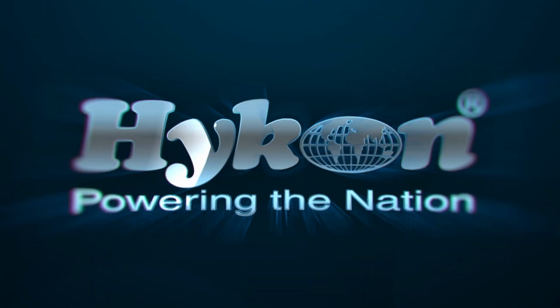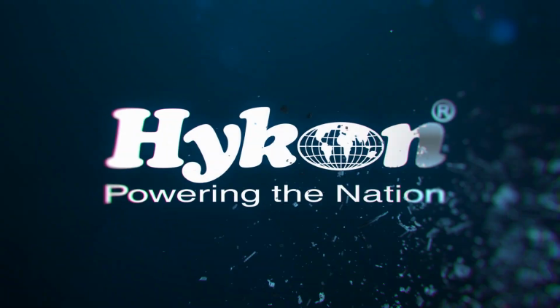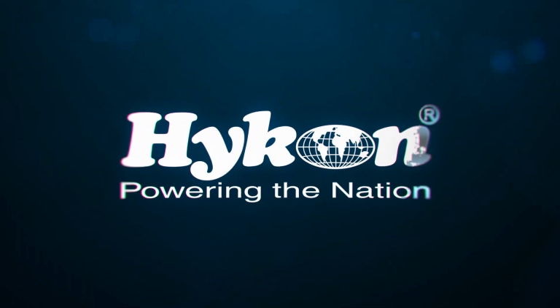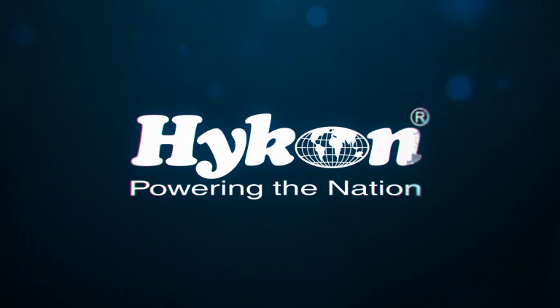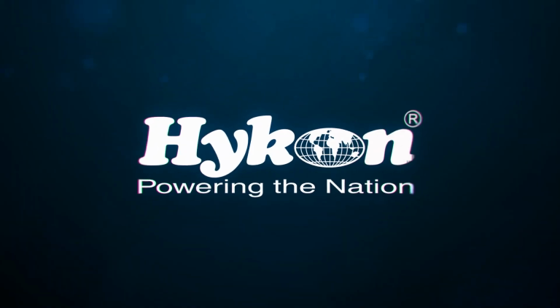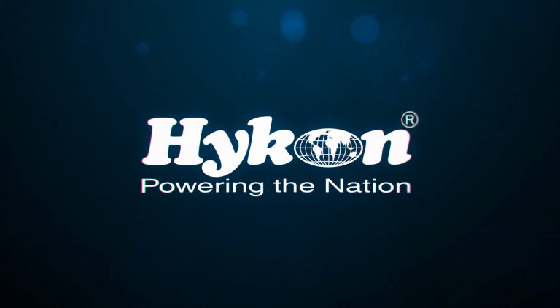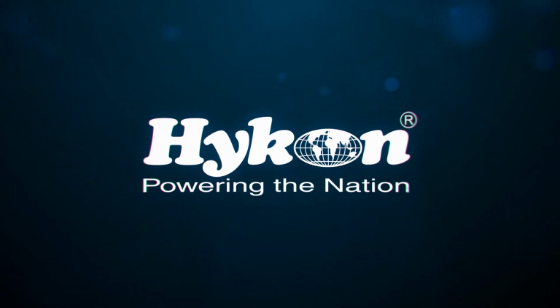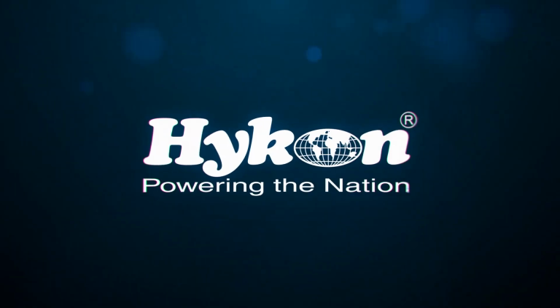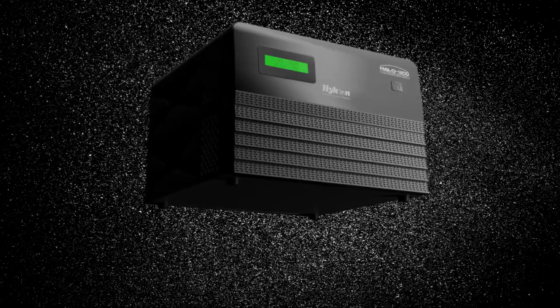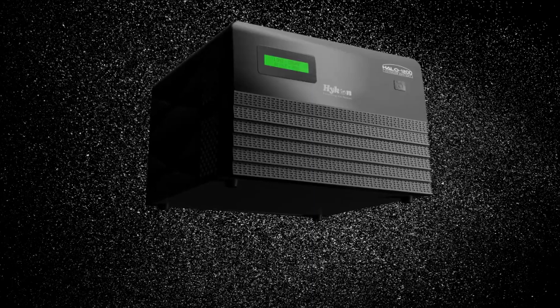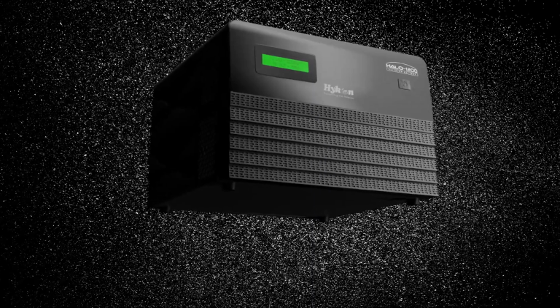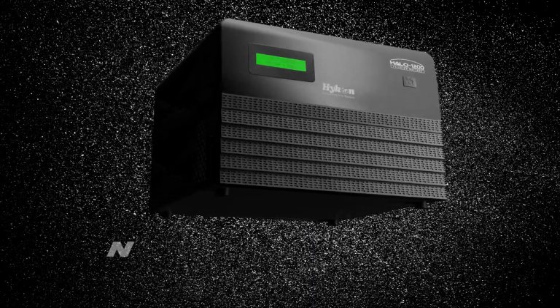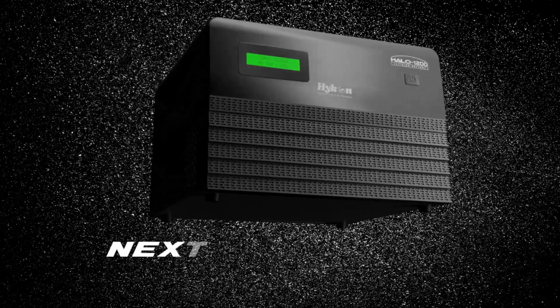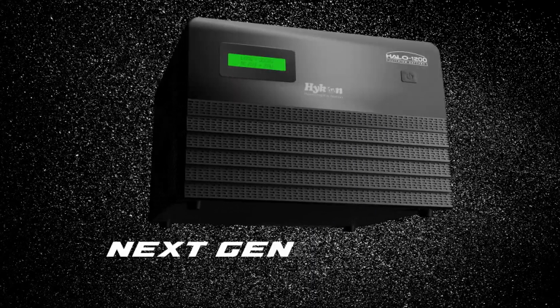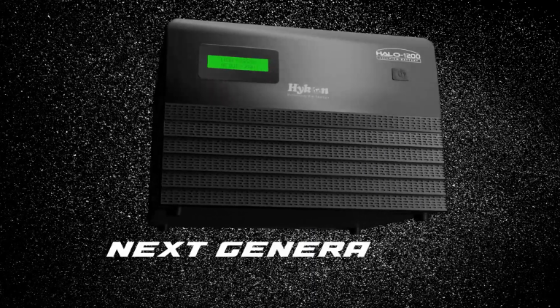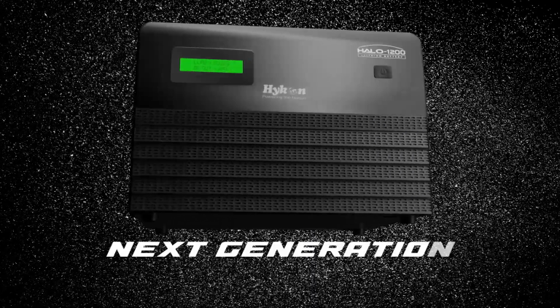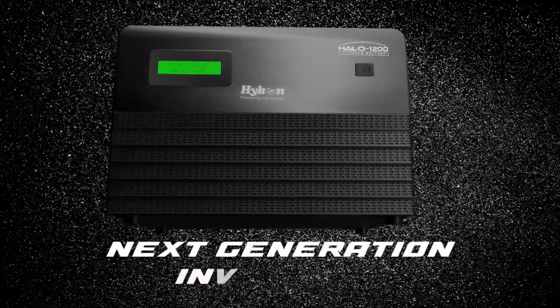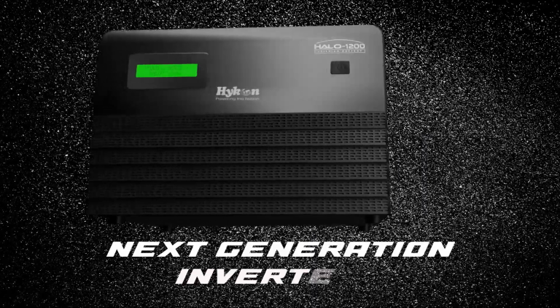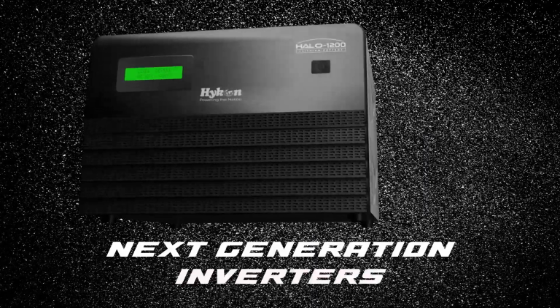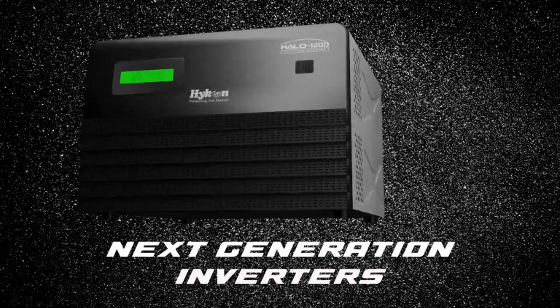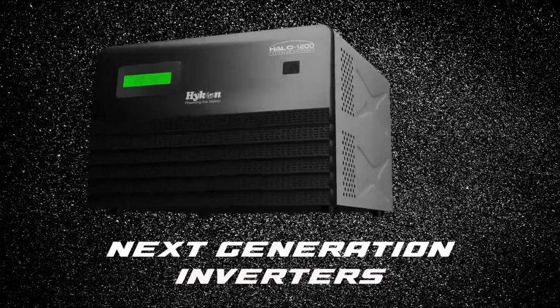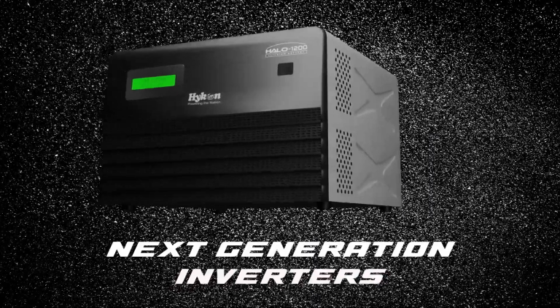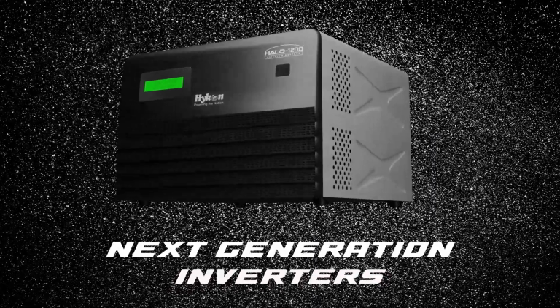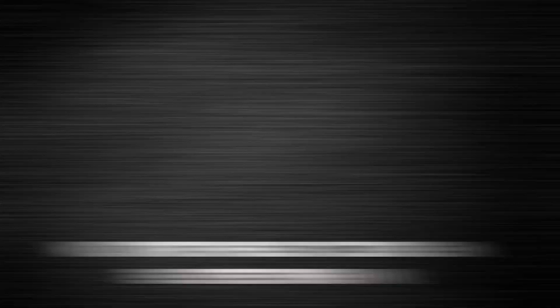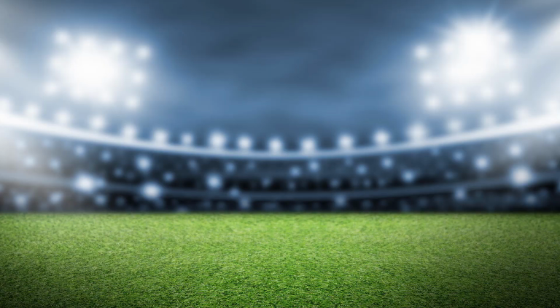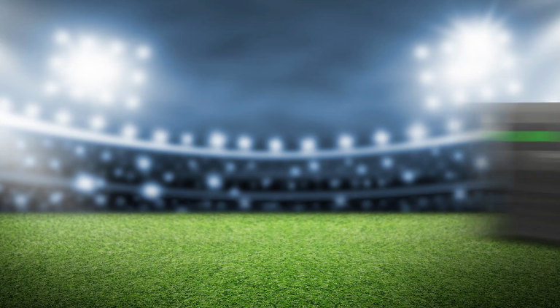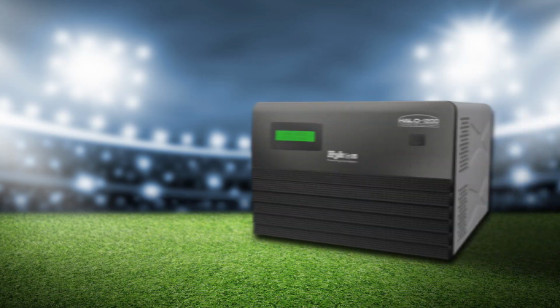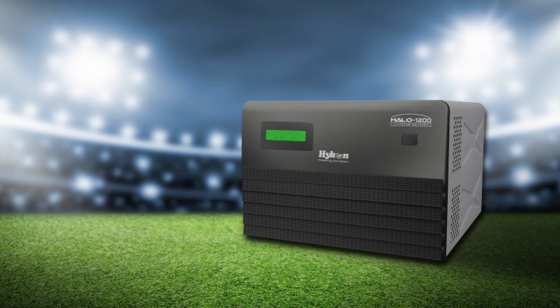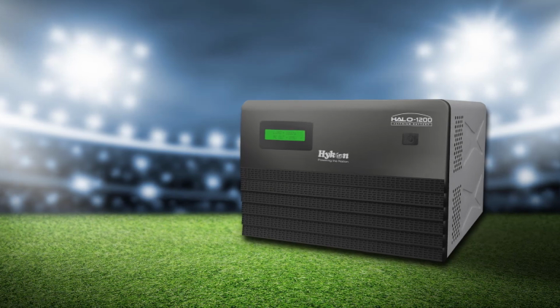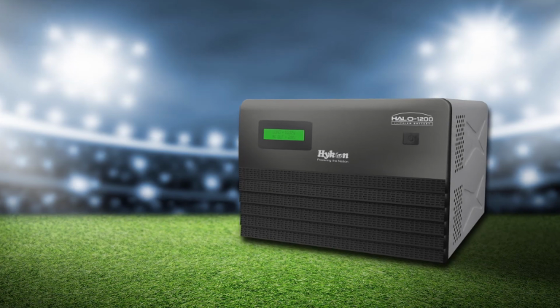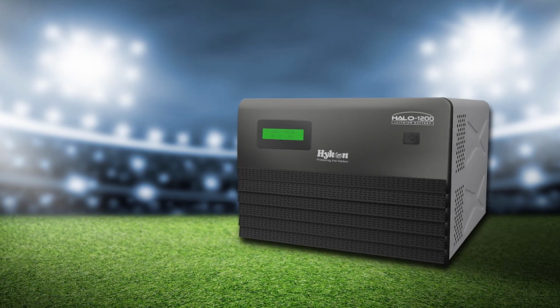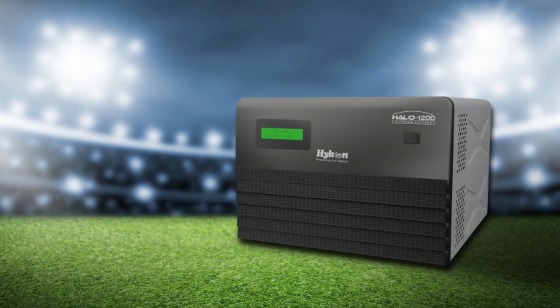The next generation of Hykon is a new inverter — the next generation inverter. With a new inverter in this campaign.